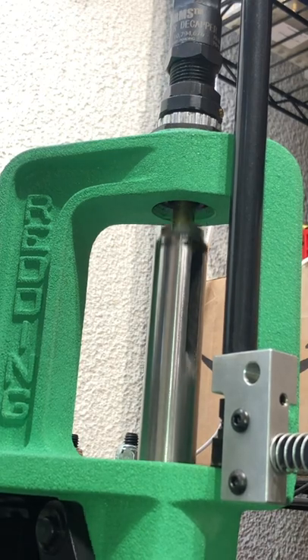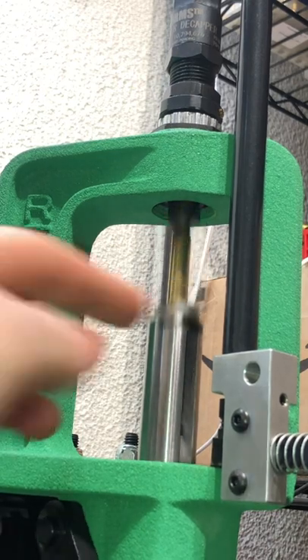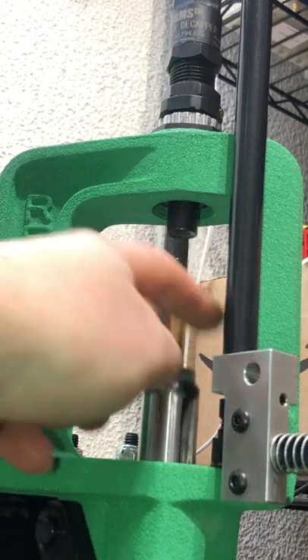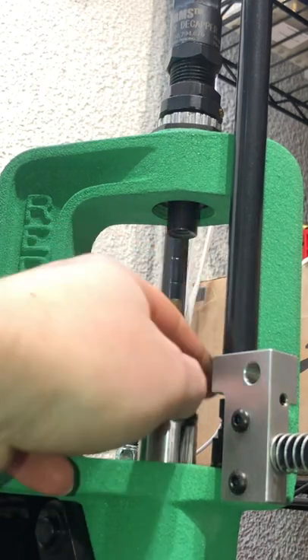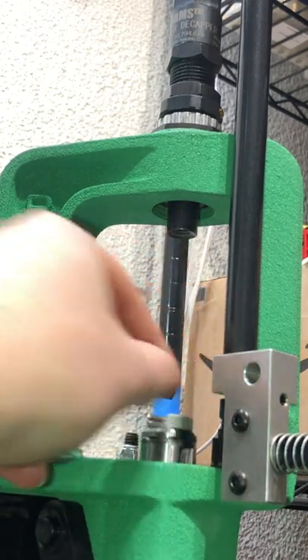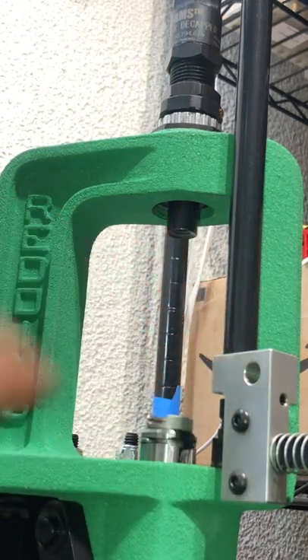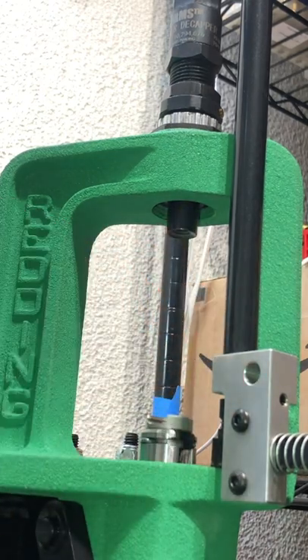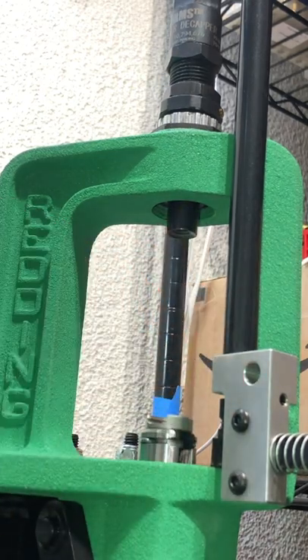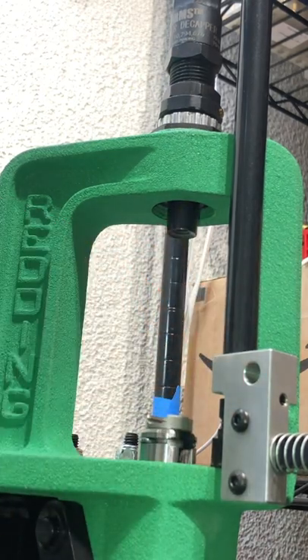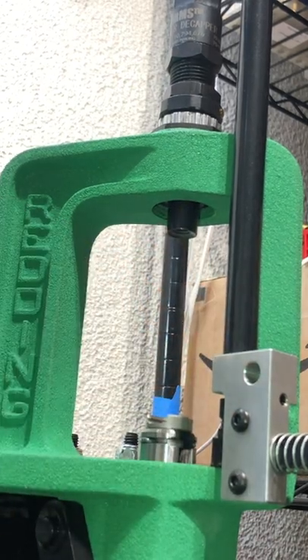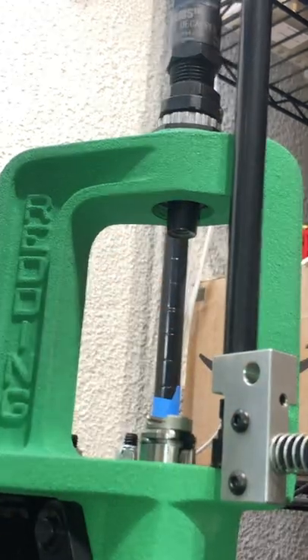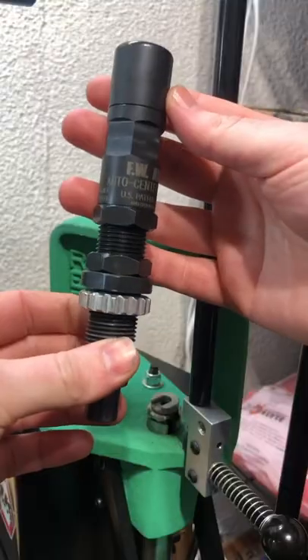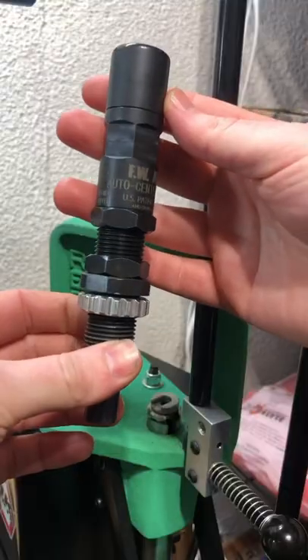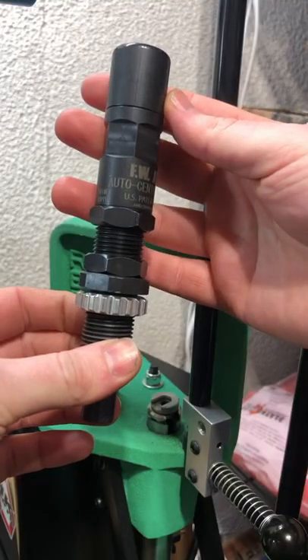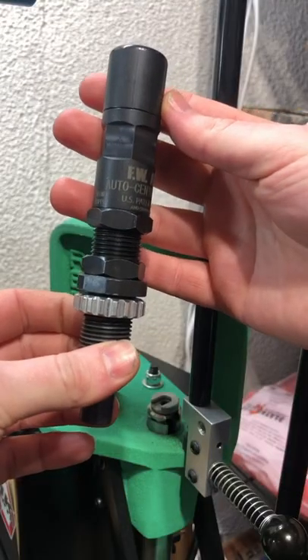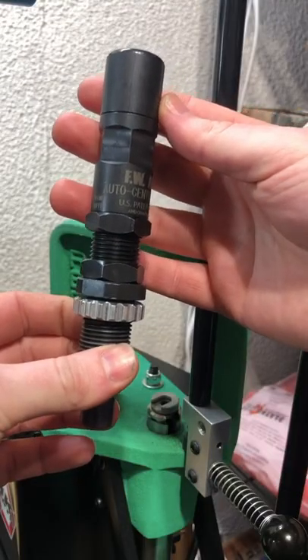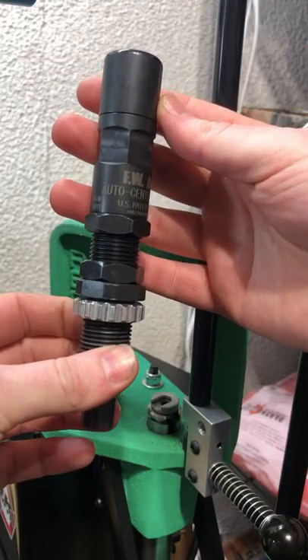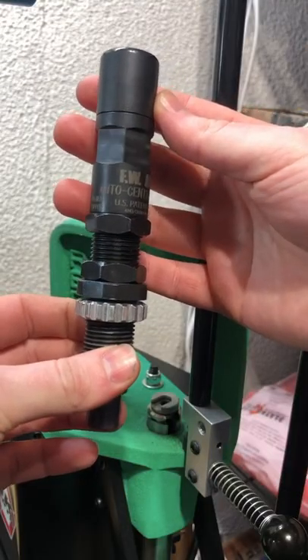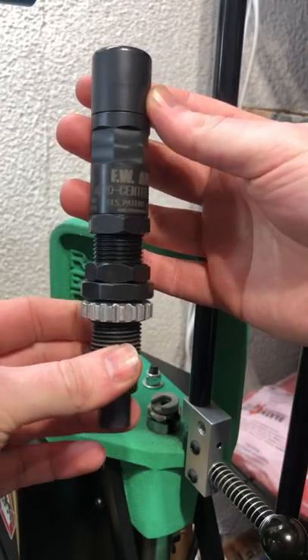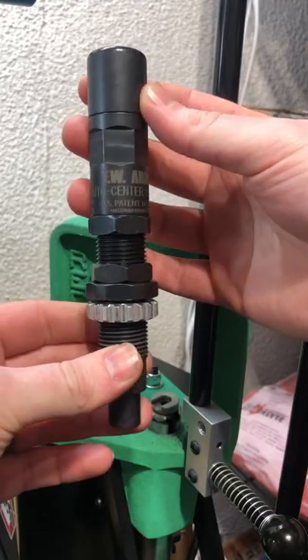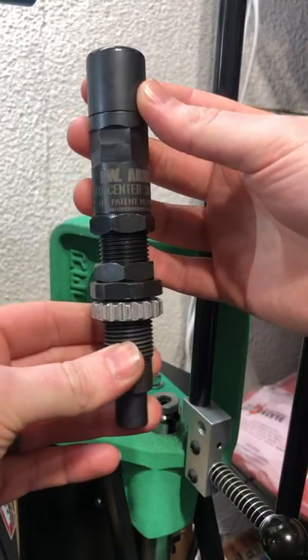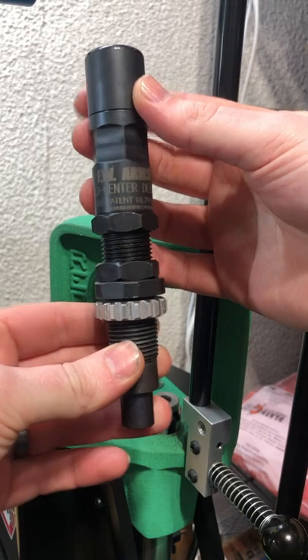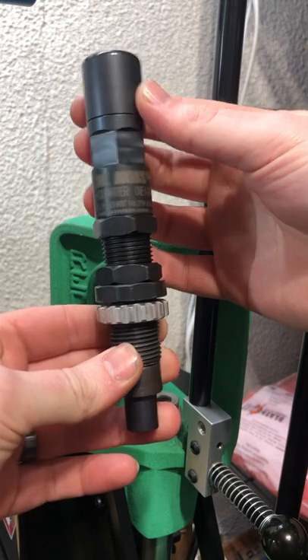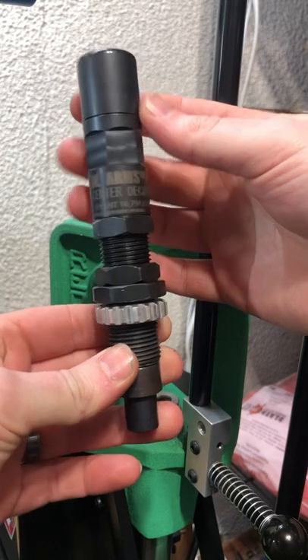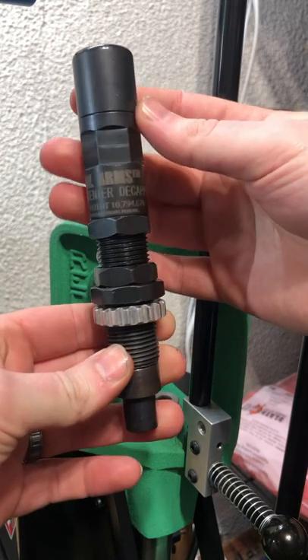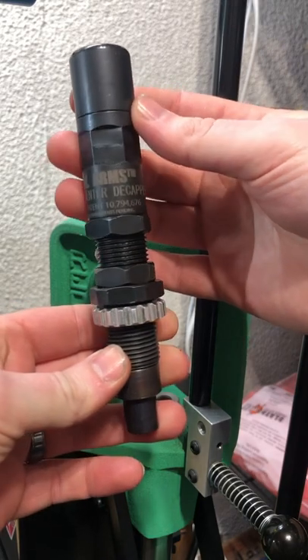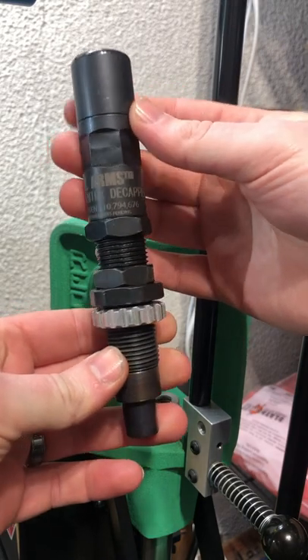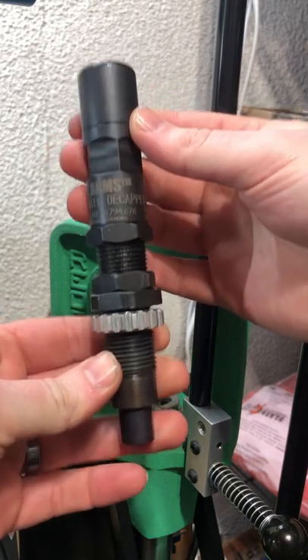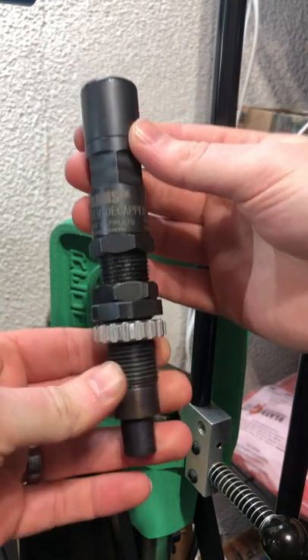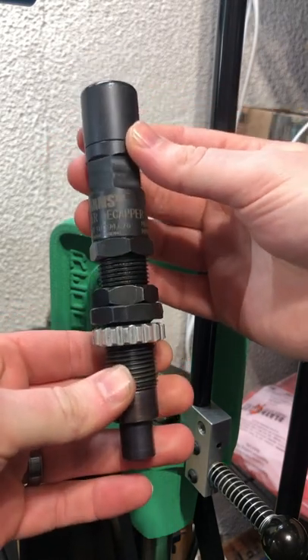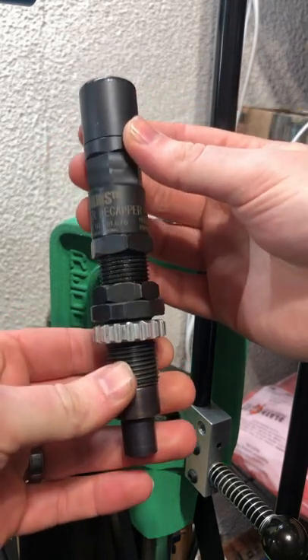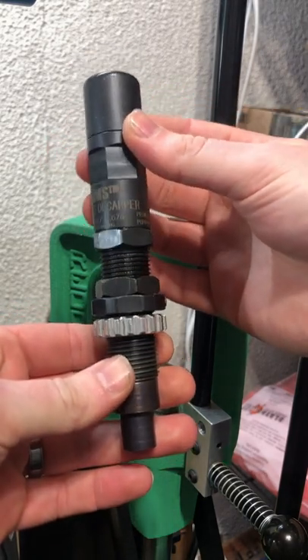Overall, this is the best built decapping die I have found on the market to date. Highly recommend you check them out — you will not be disappointed. They make reliable decapping so much easier.